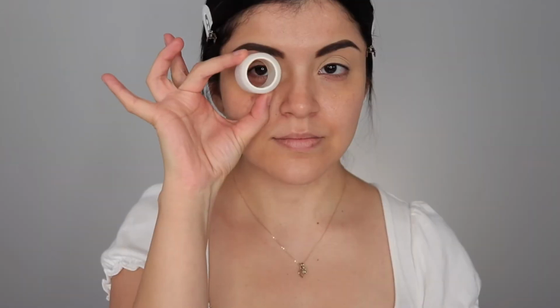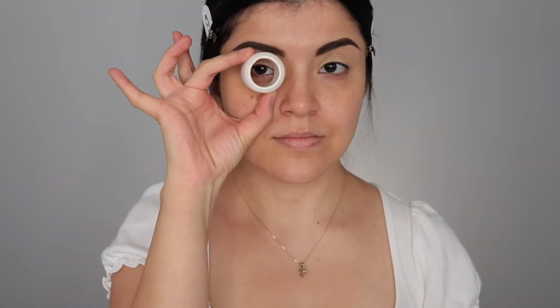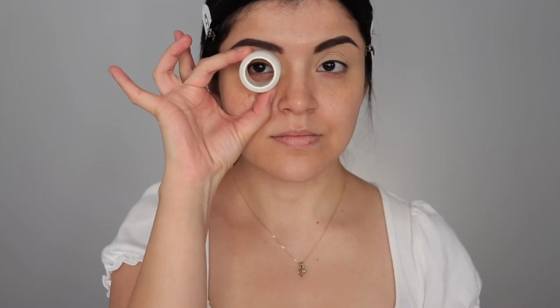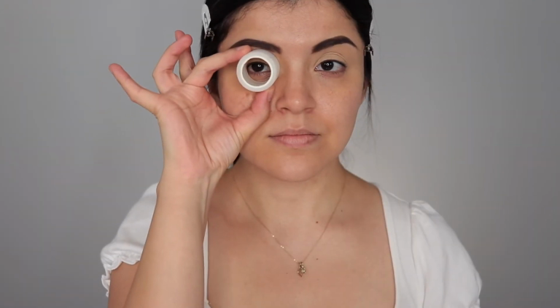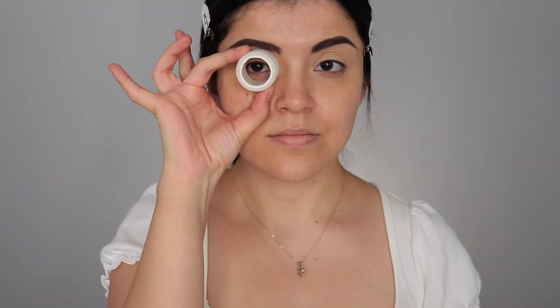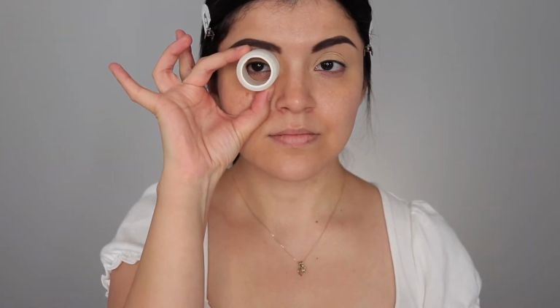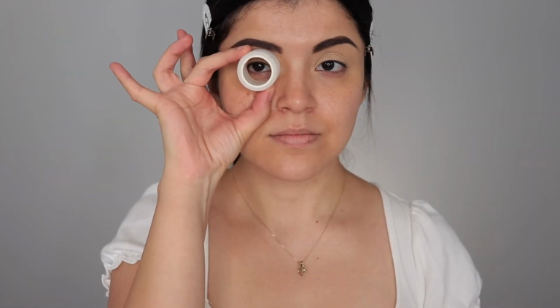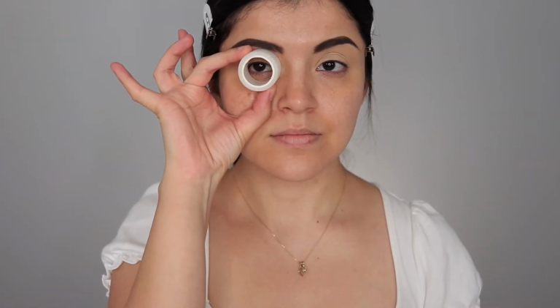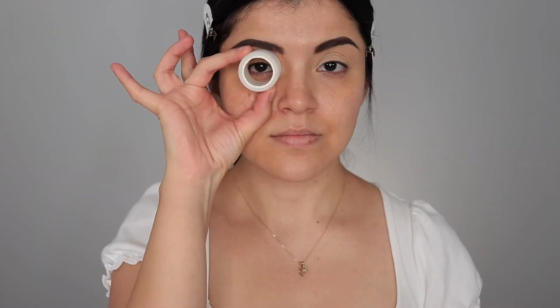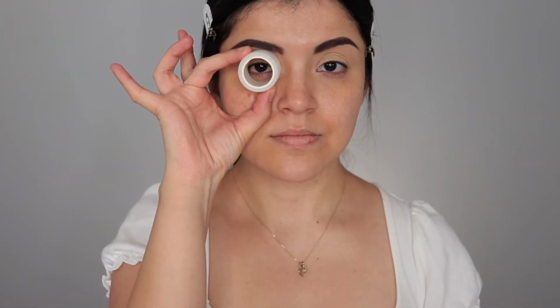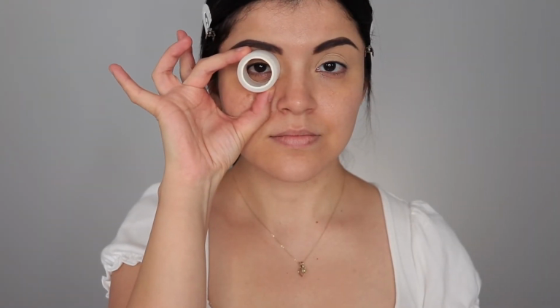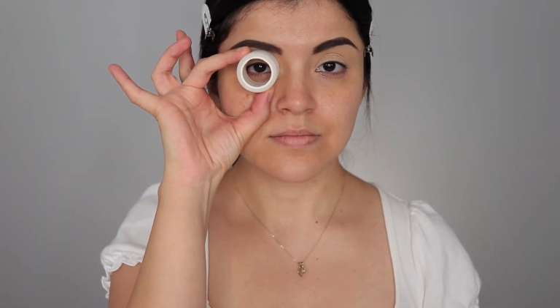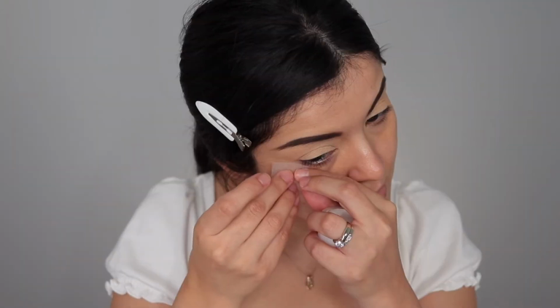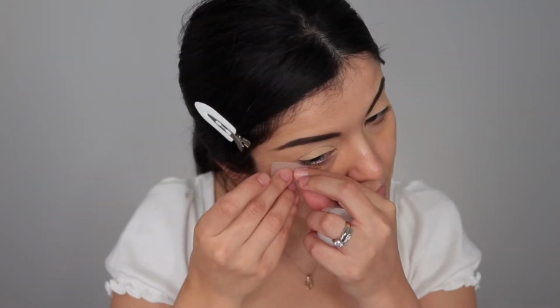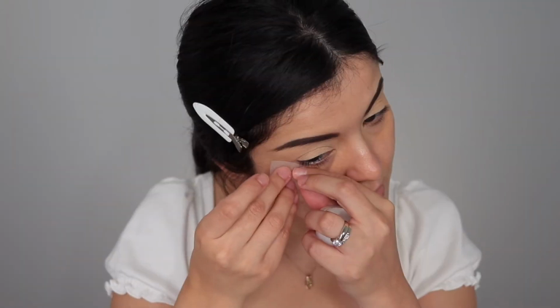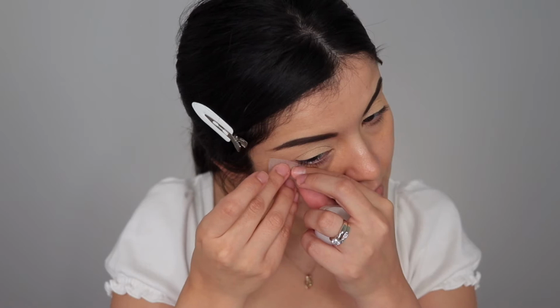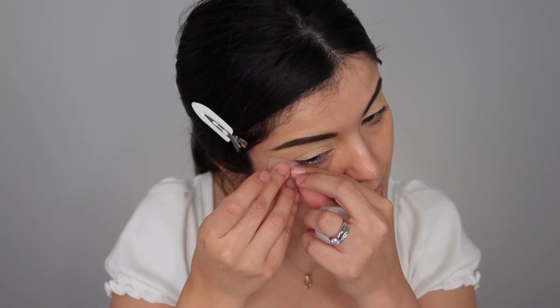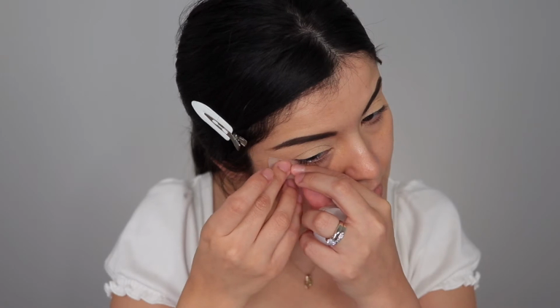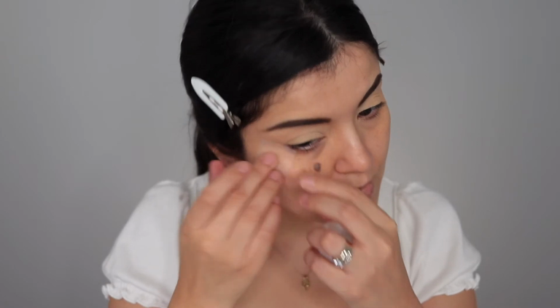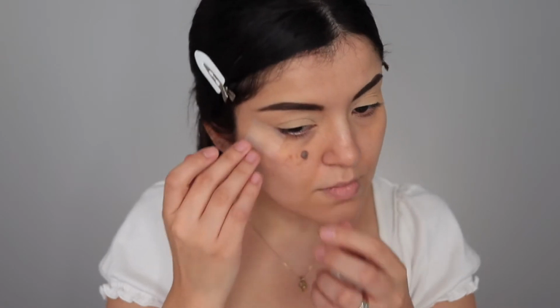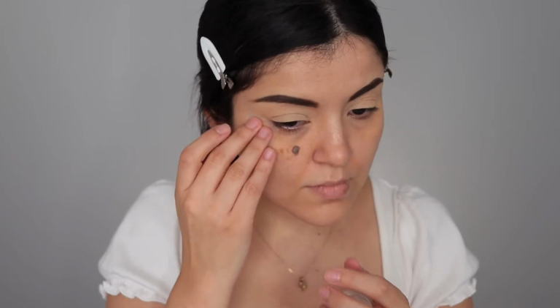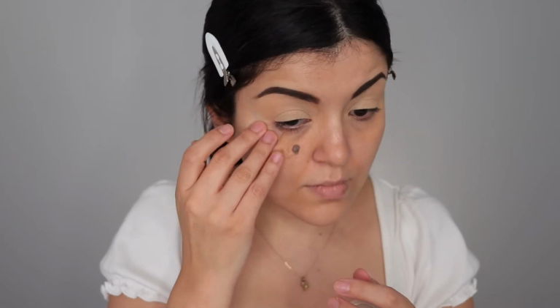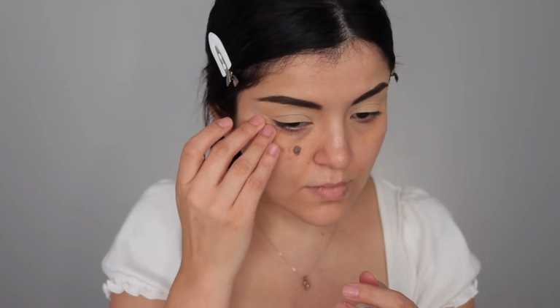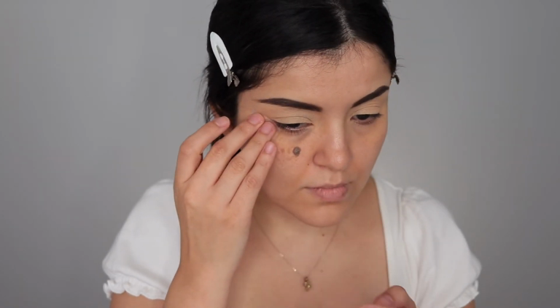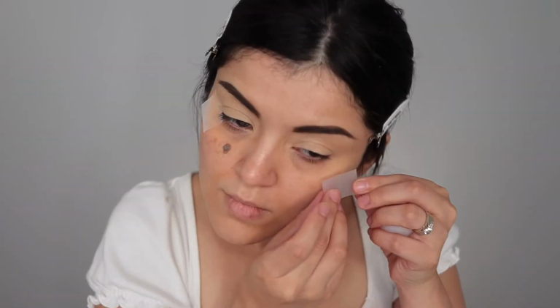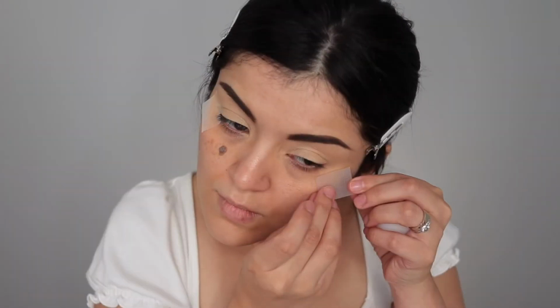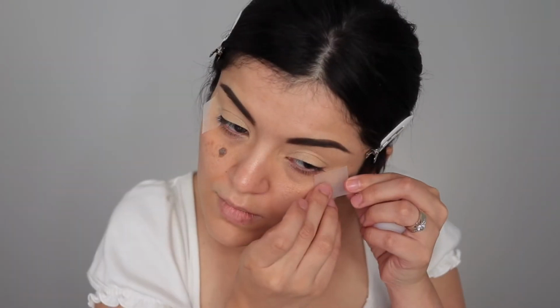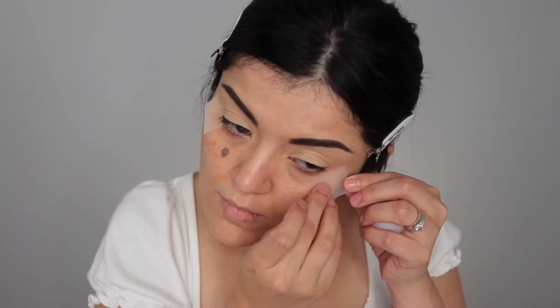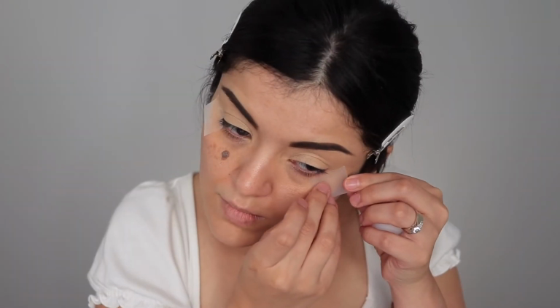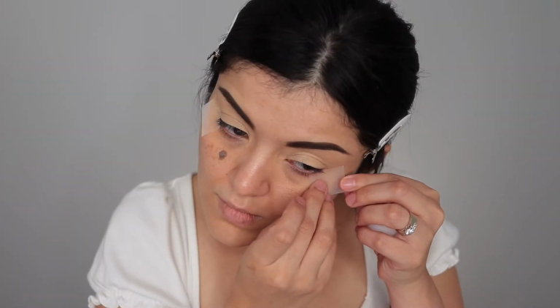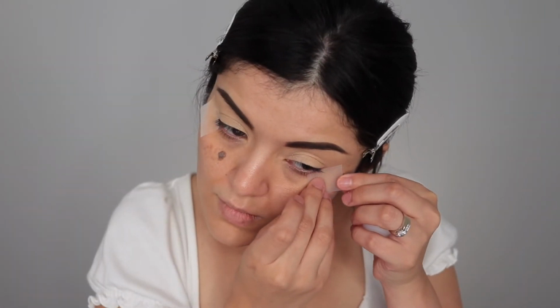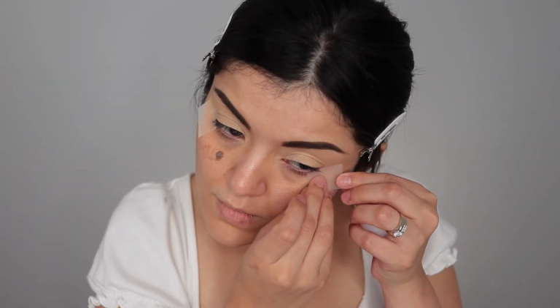To help me get a nice crisp line, I'm taking some sports tape and applying it to the corners of my eyes.